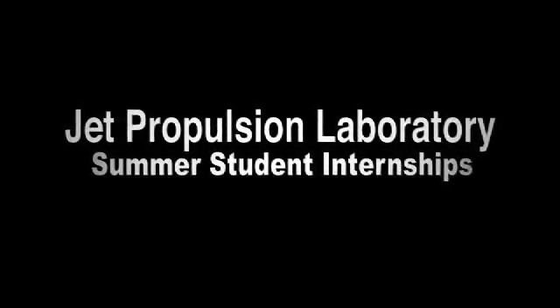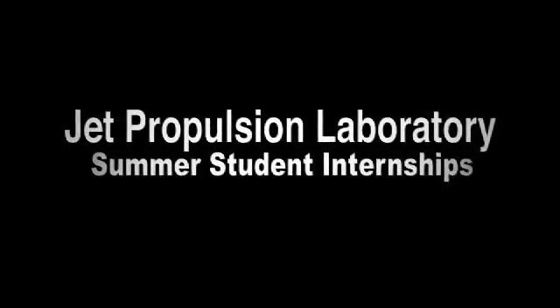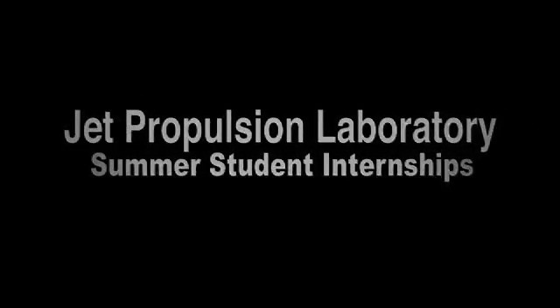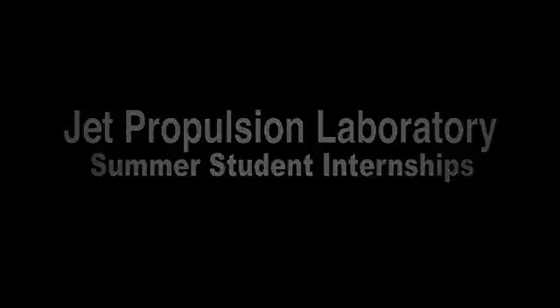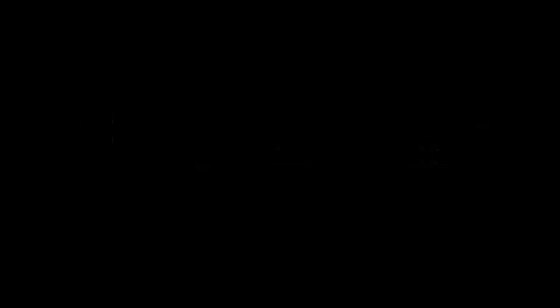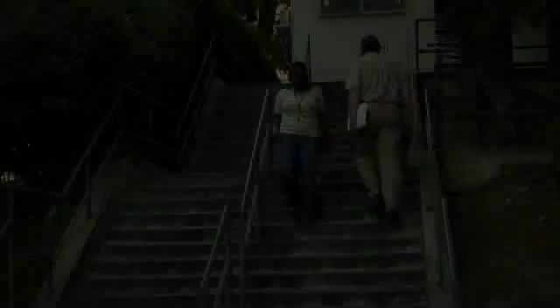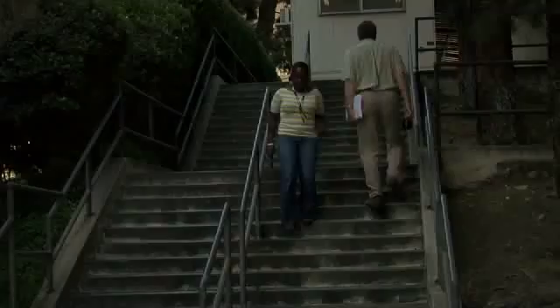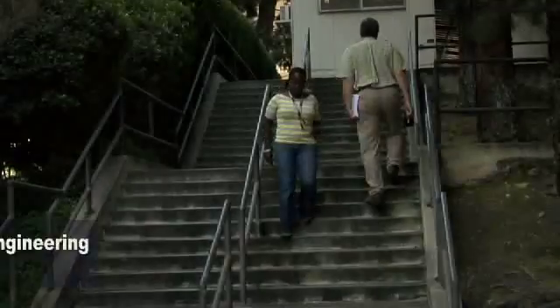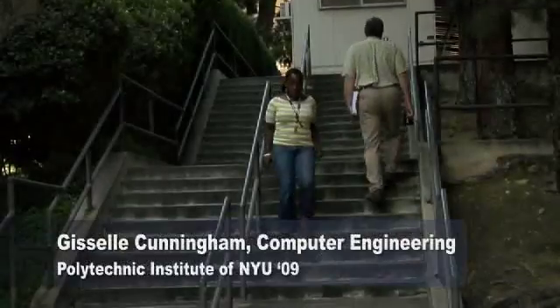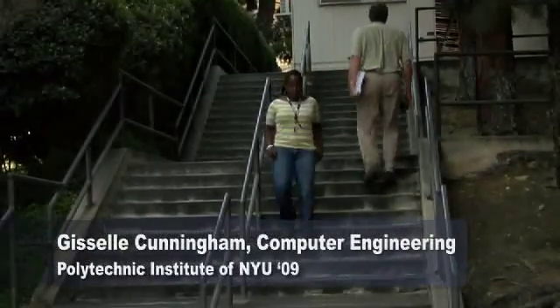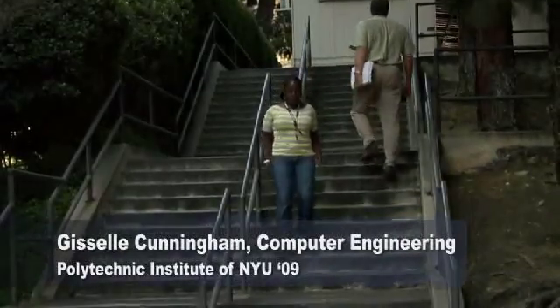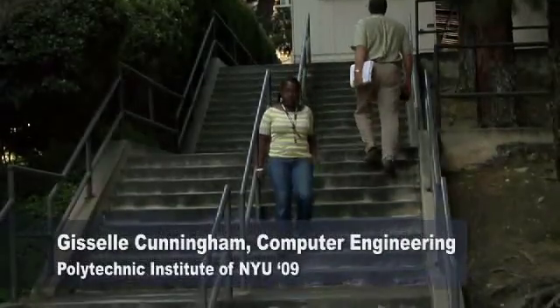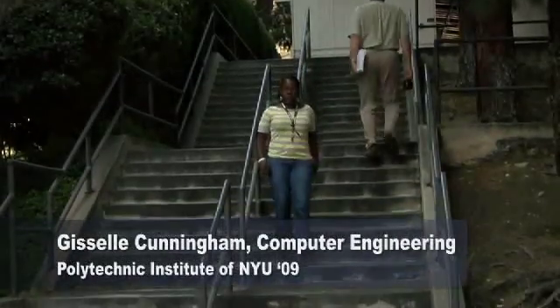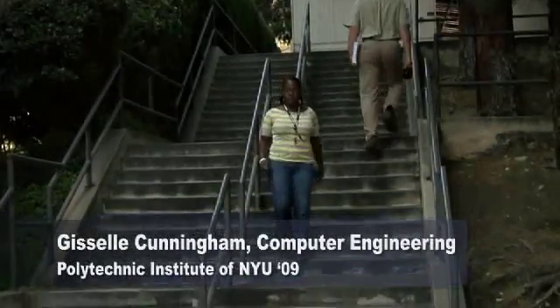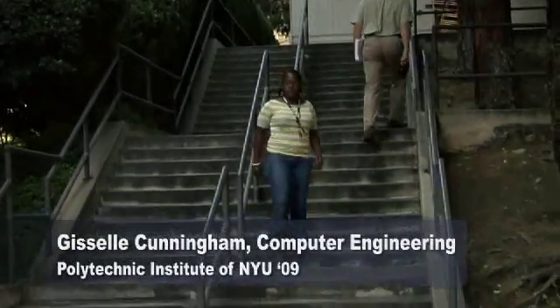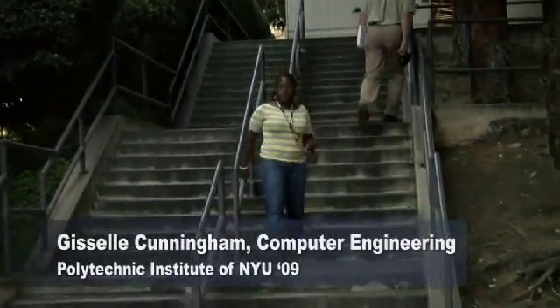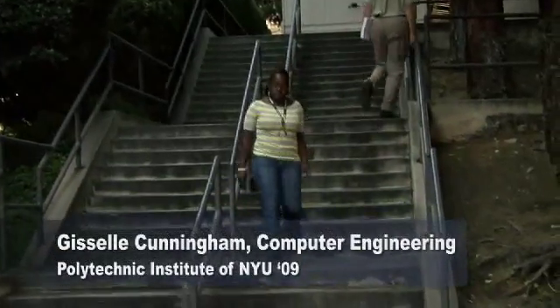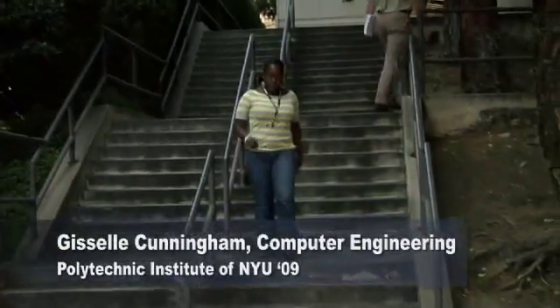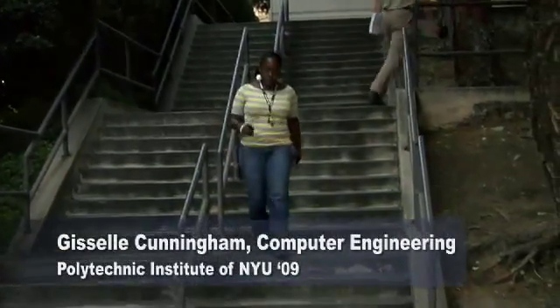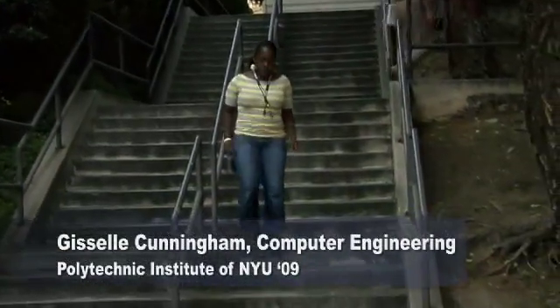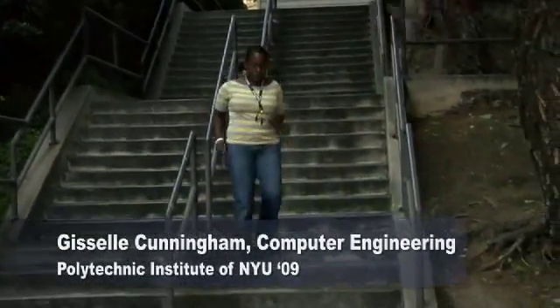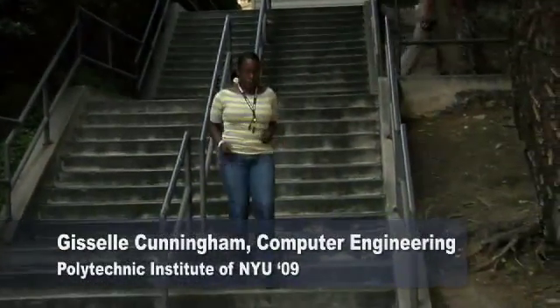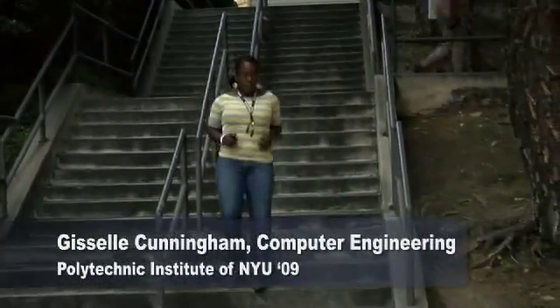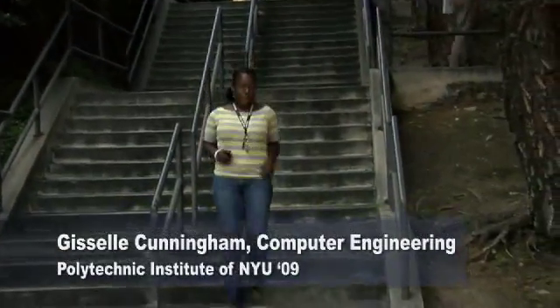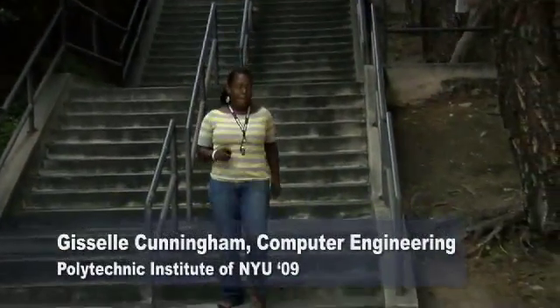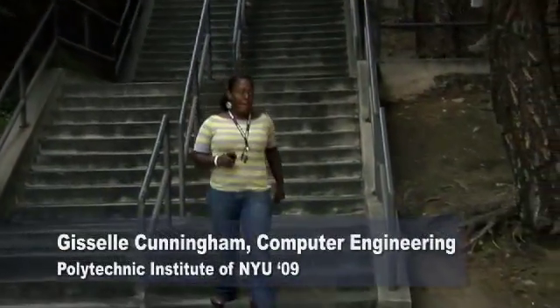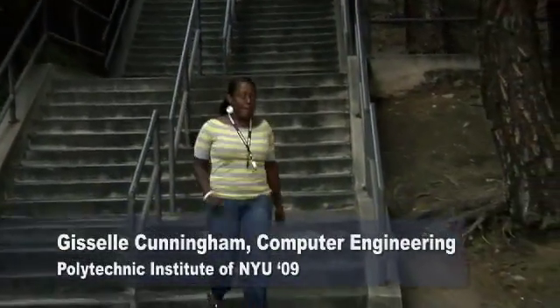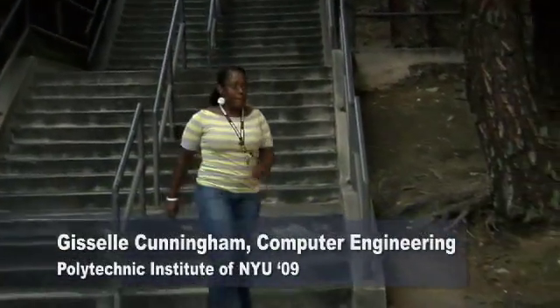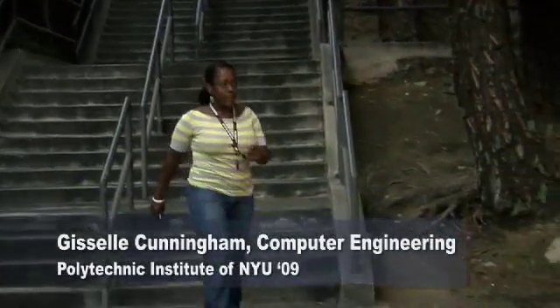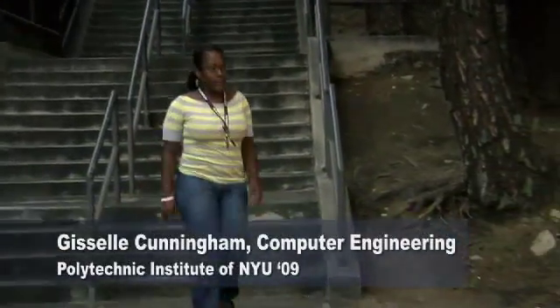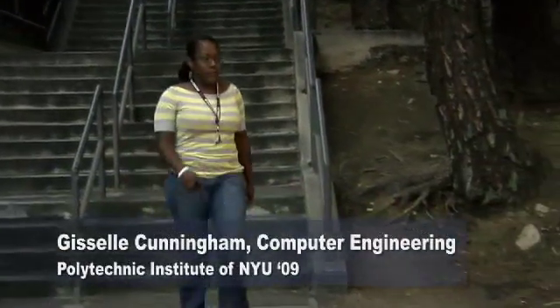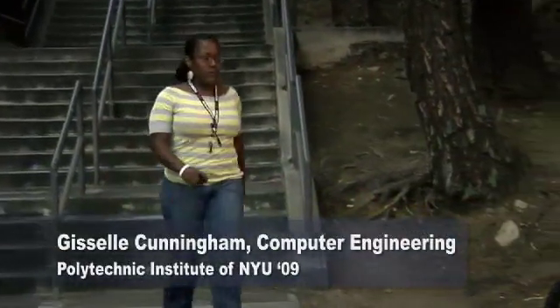My name is Giselle Cunningham. I am from Polytechnic Institute of New York University. It's located in Brooklyn, New York.